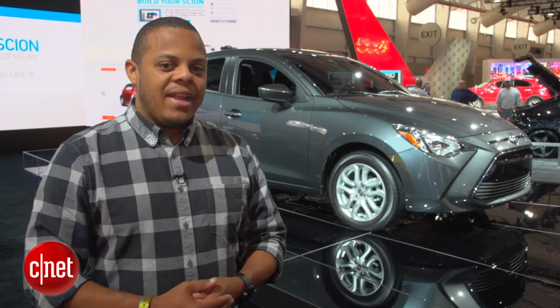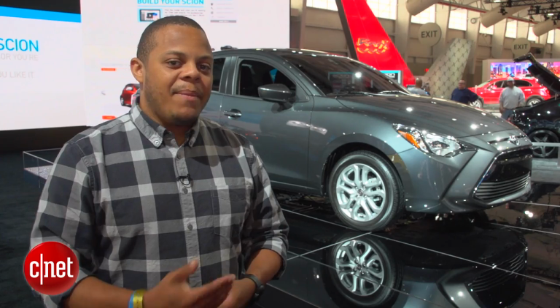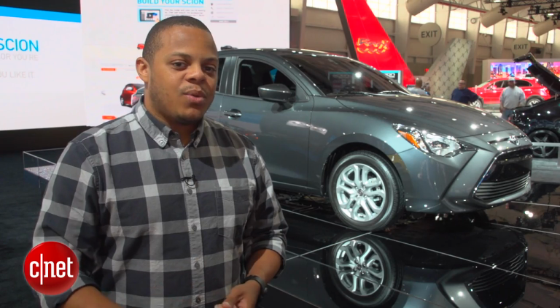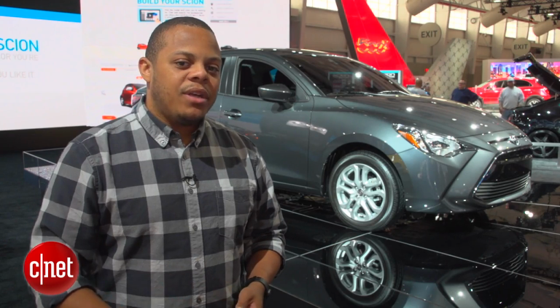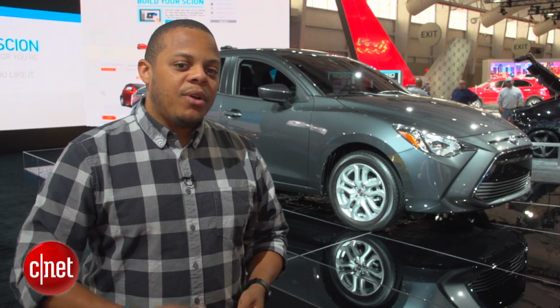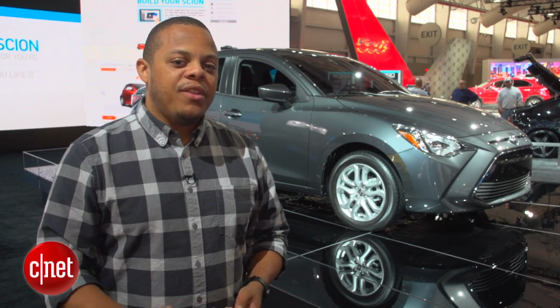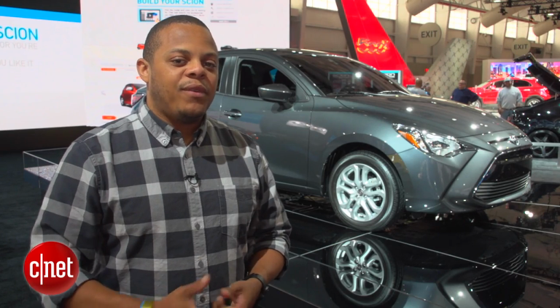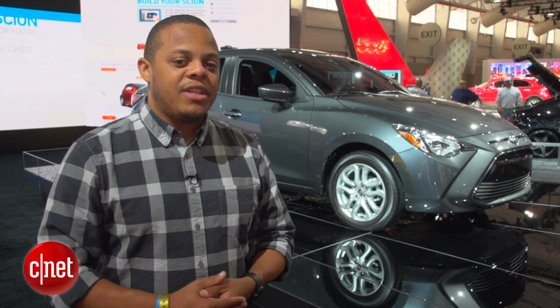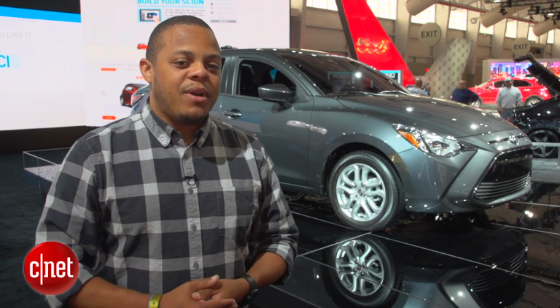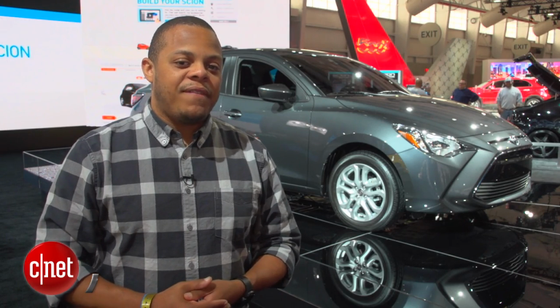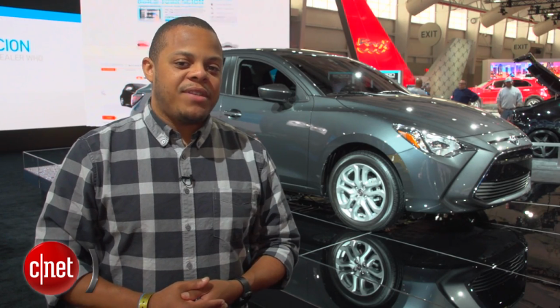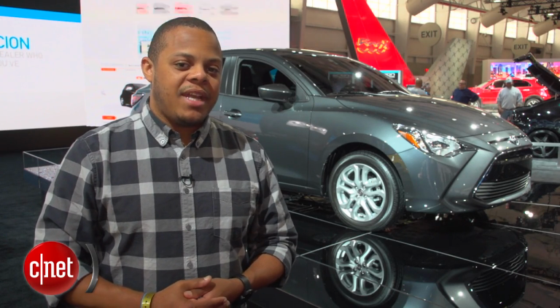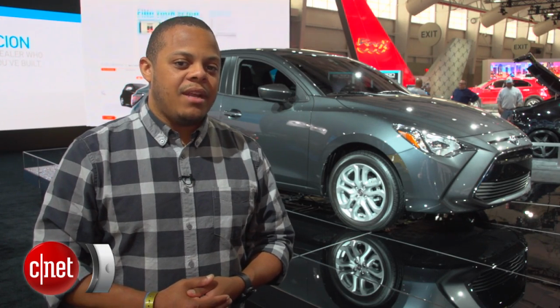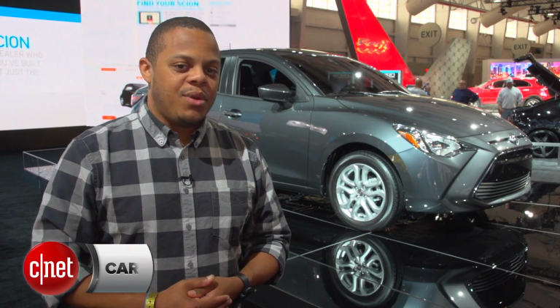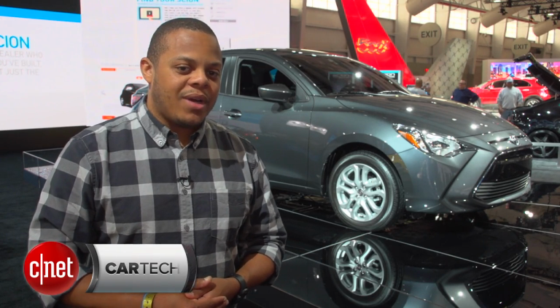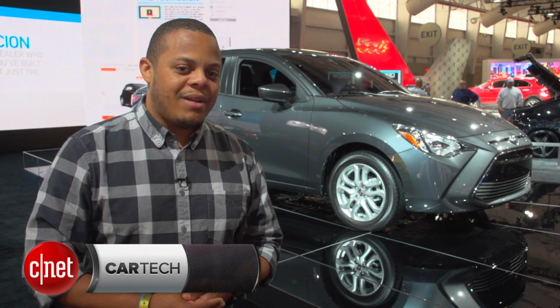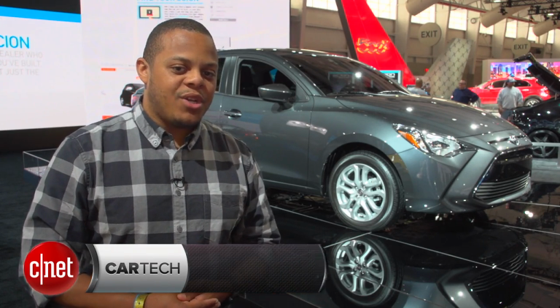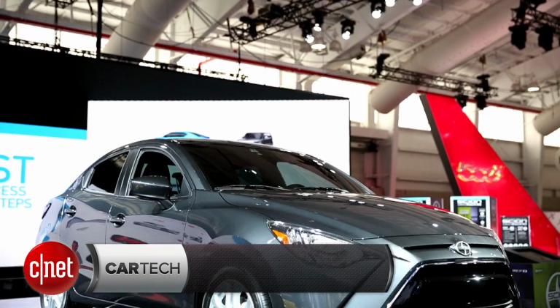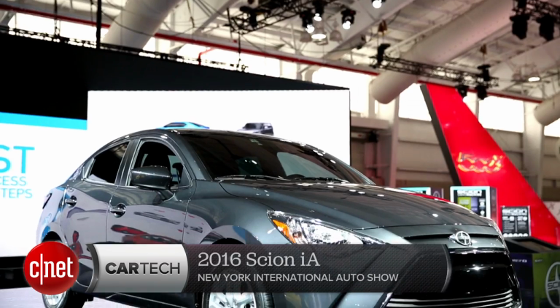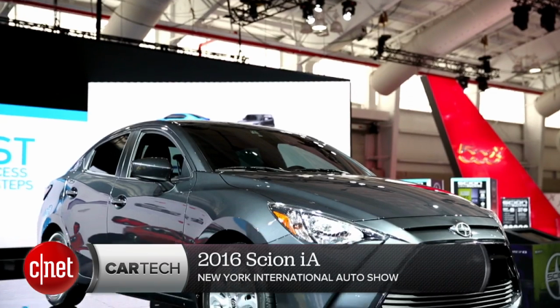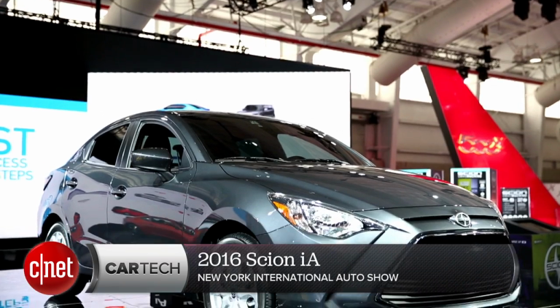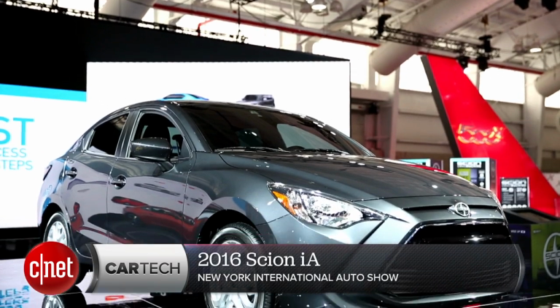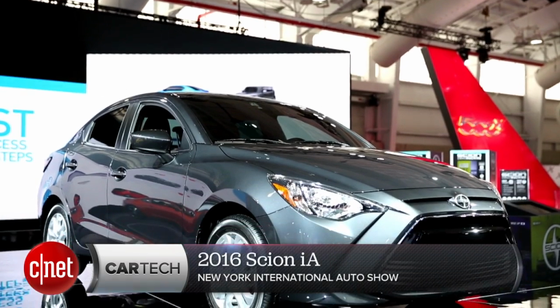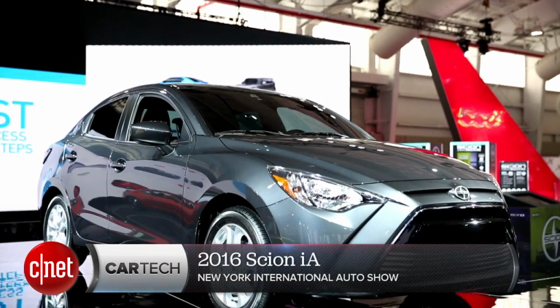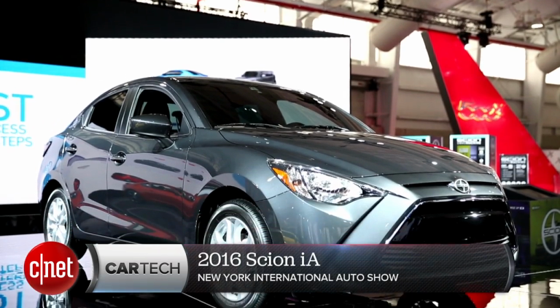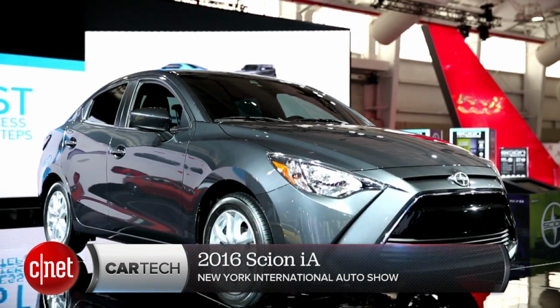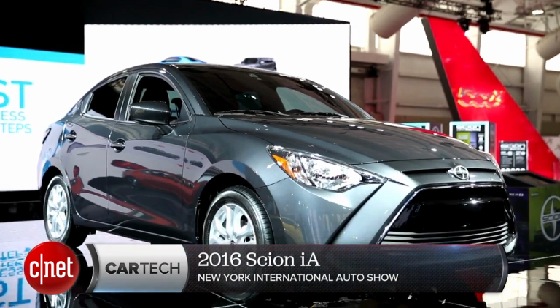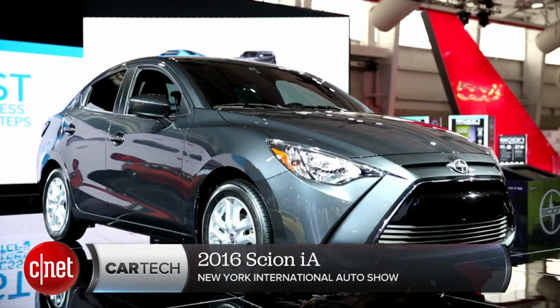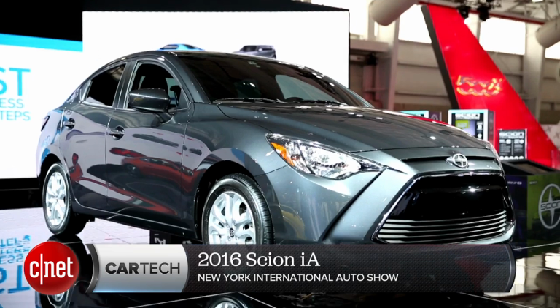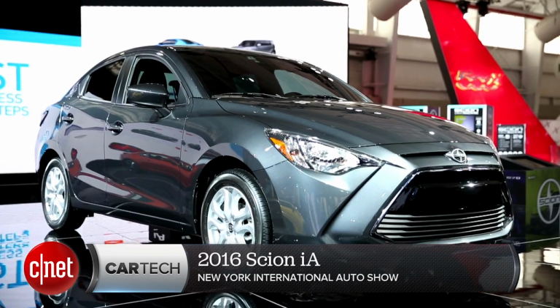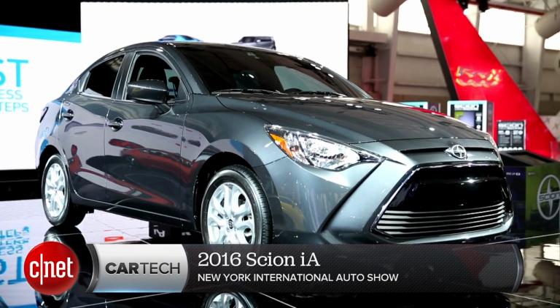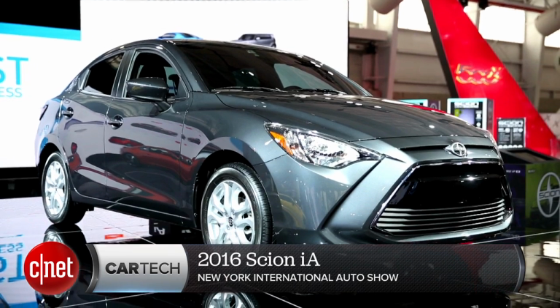I'm Antoine Goodwin on the floor at the 2015 New York Auto Show, and we've been taking a look at the 2016 Scion iA.